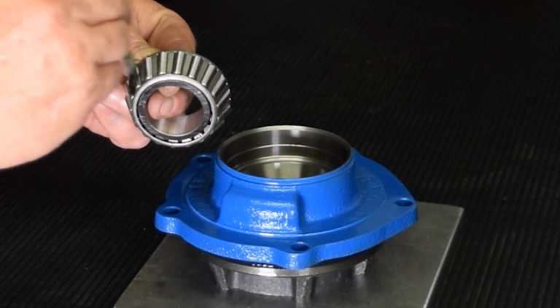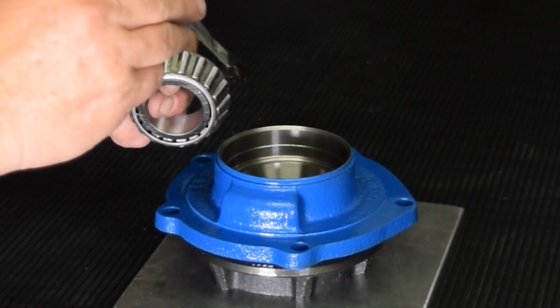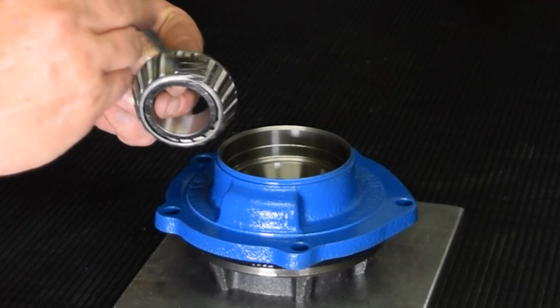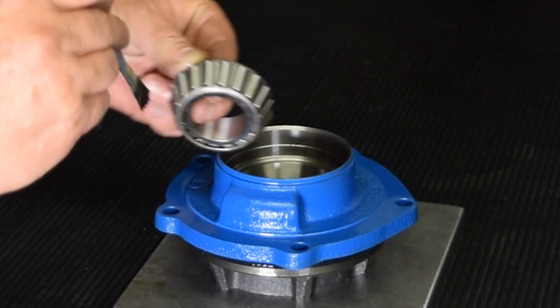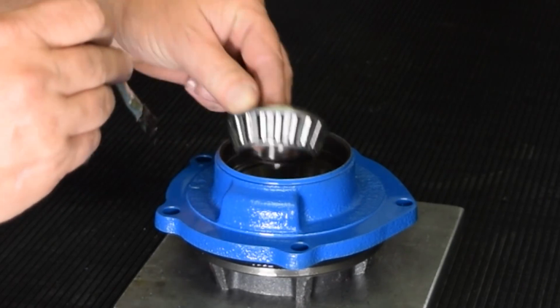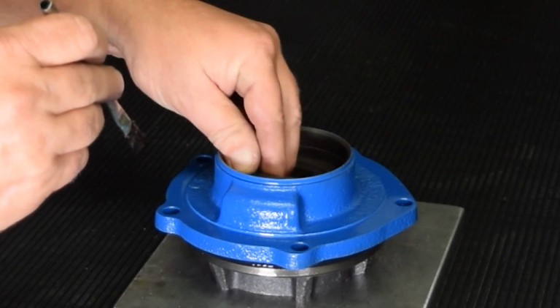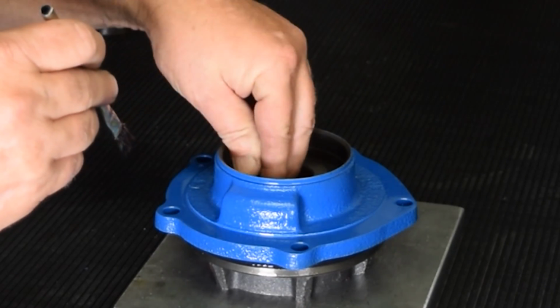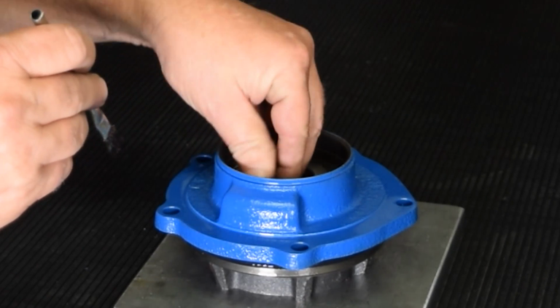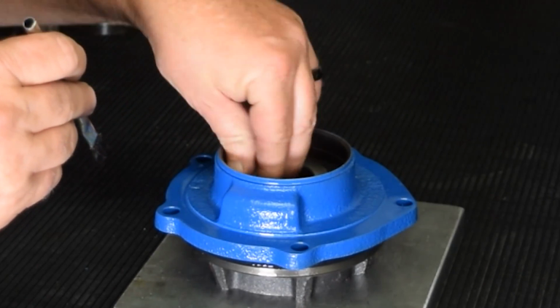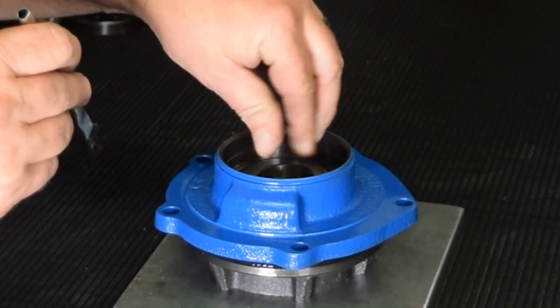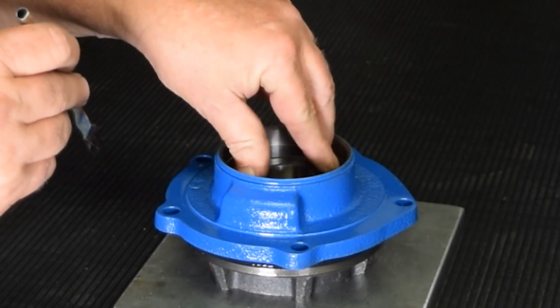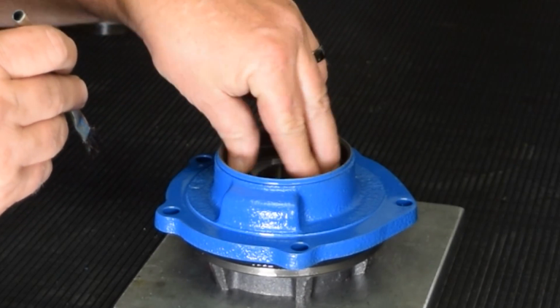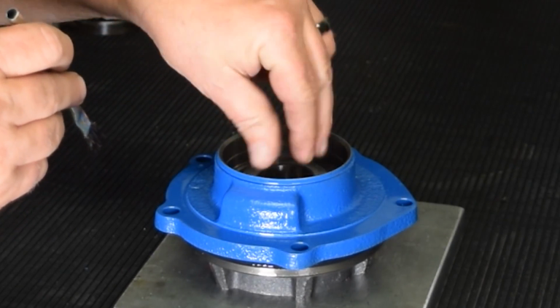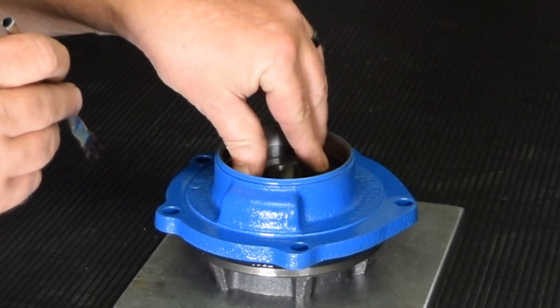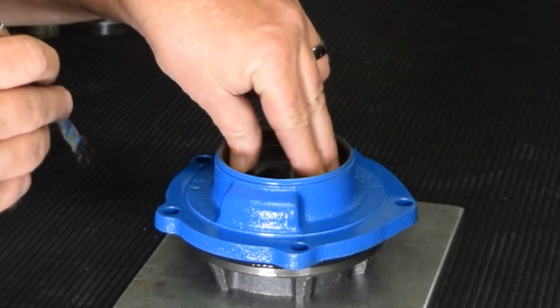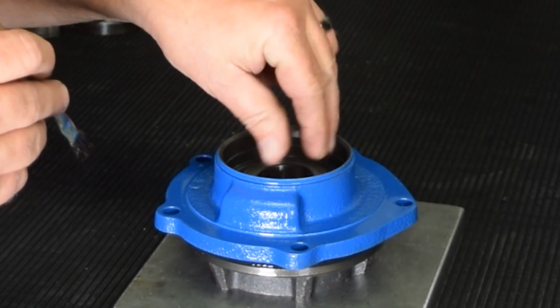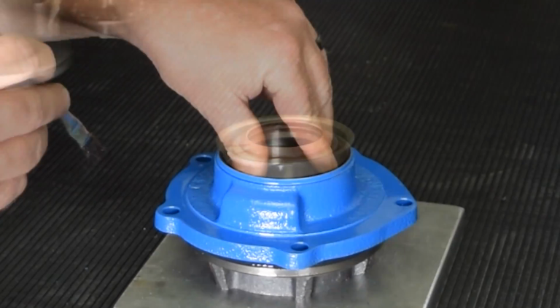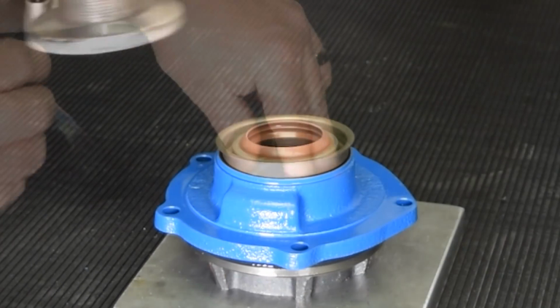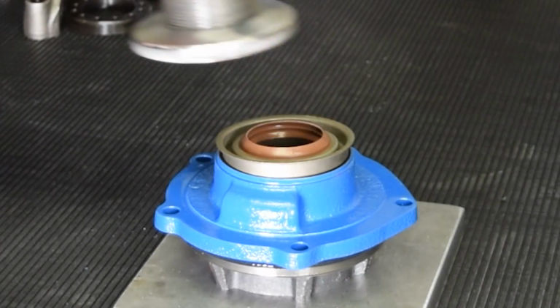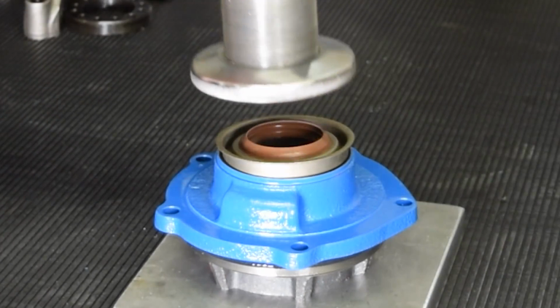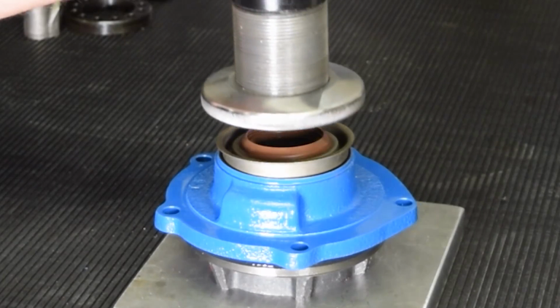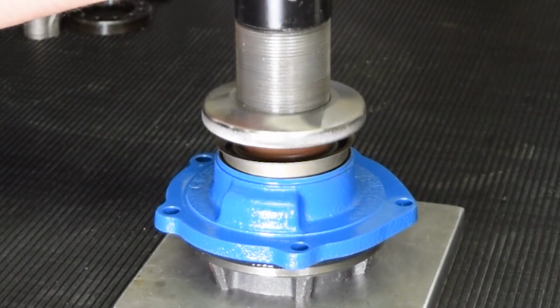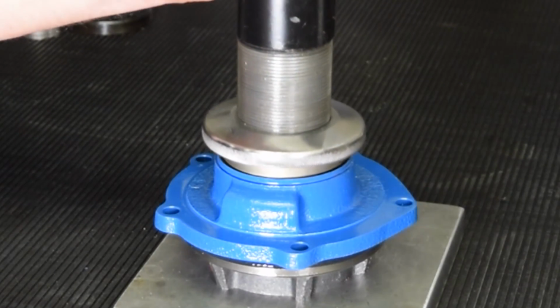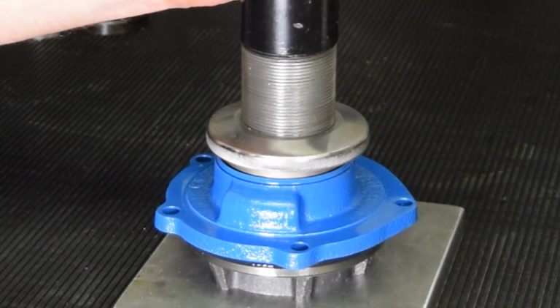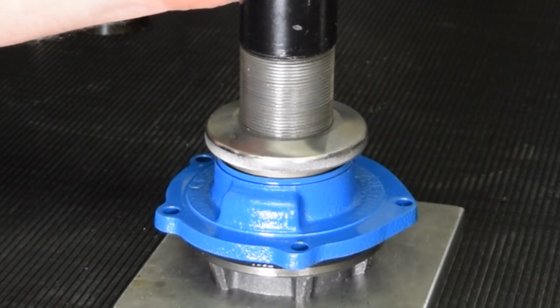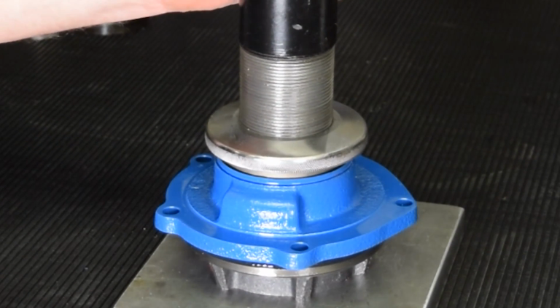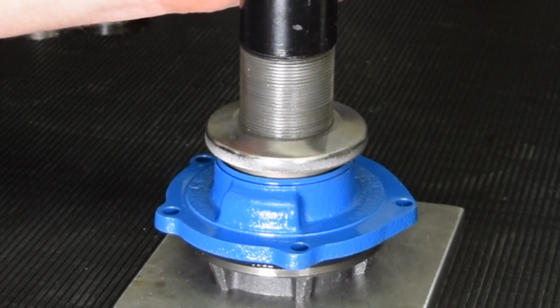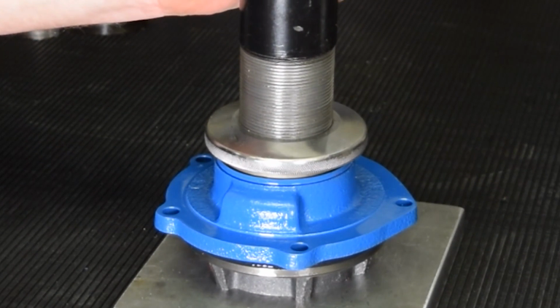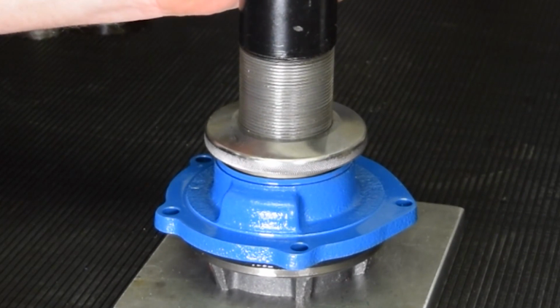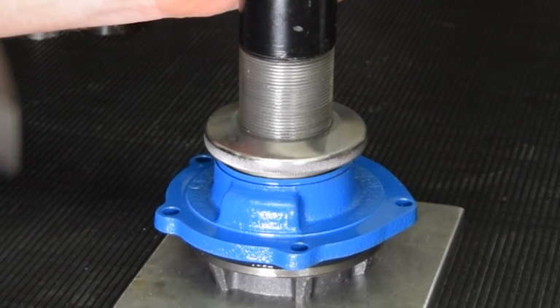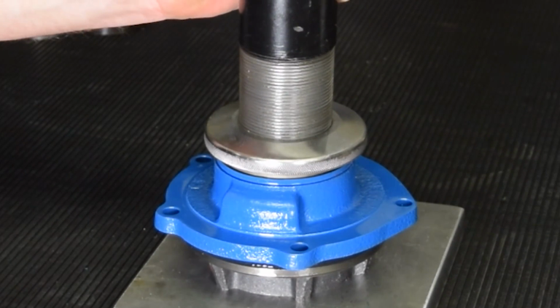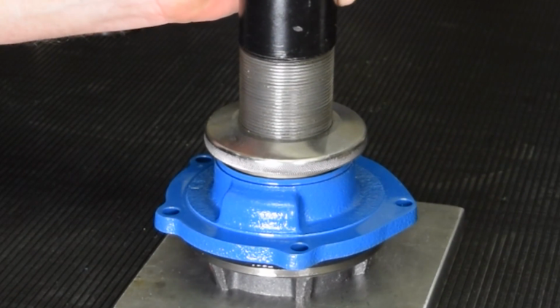The outer pinion bearing is placed into the pinion support and the pinion seal is driven into place until fully seated.